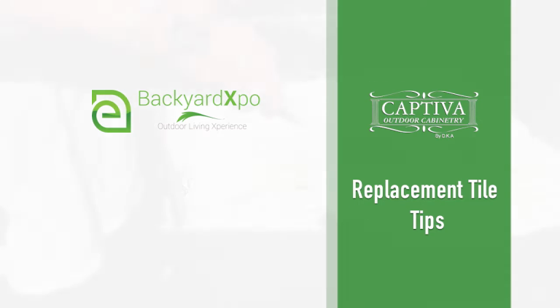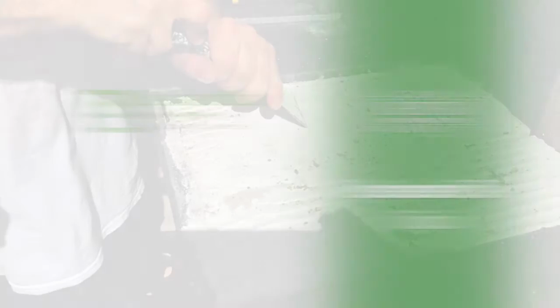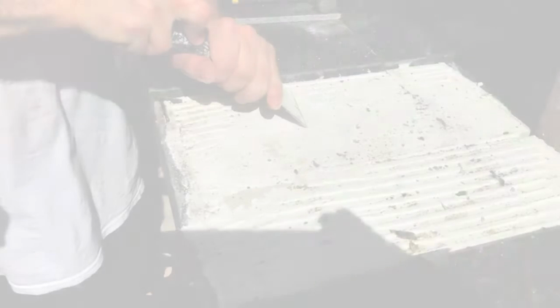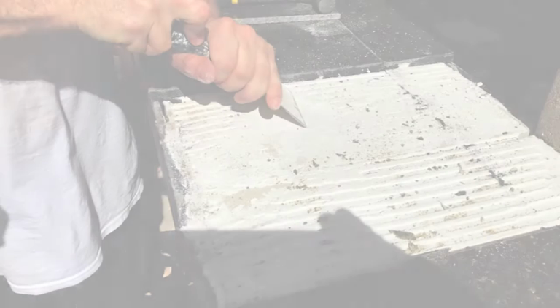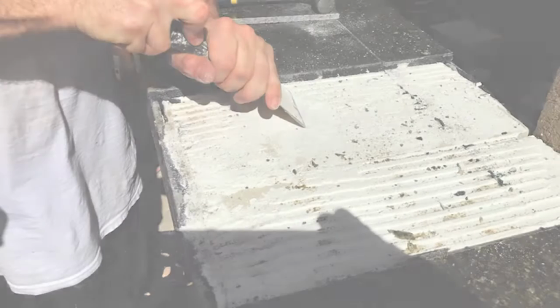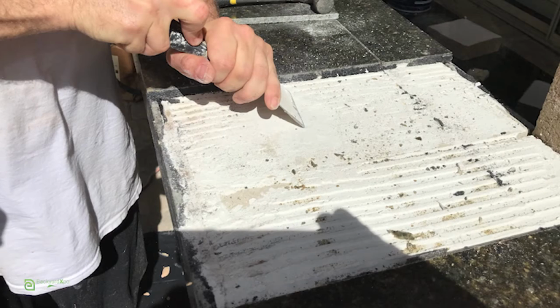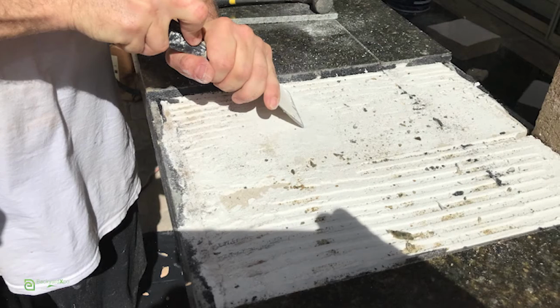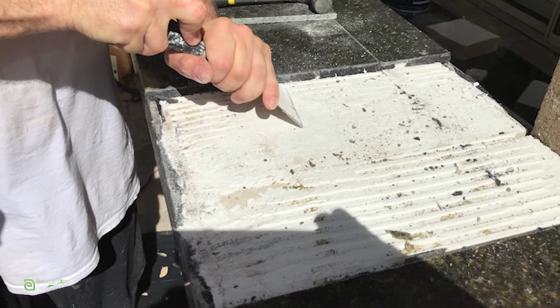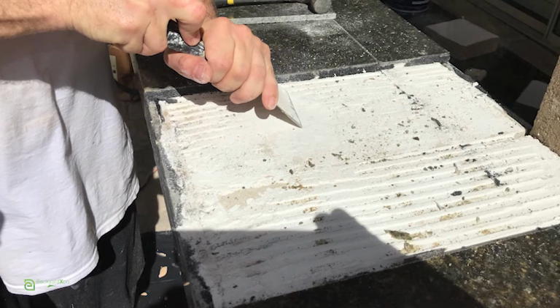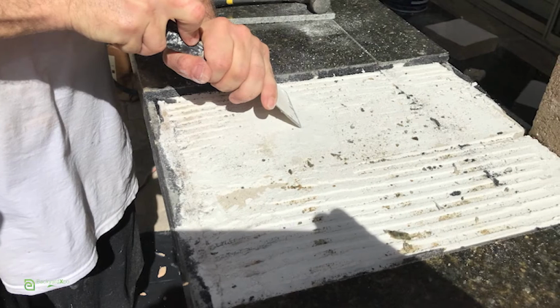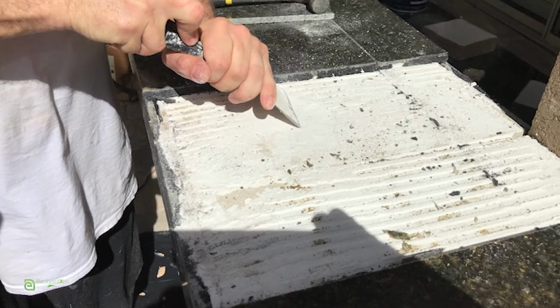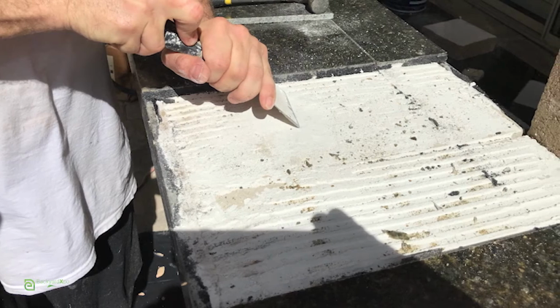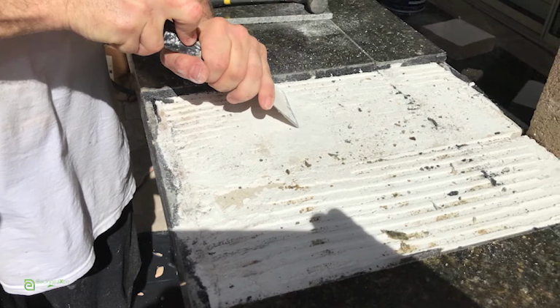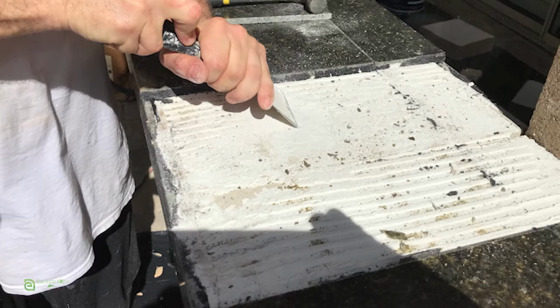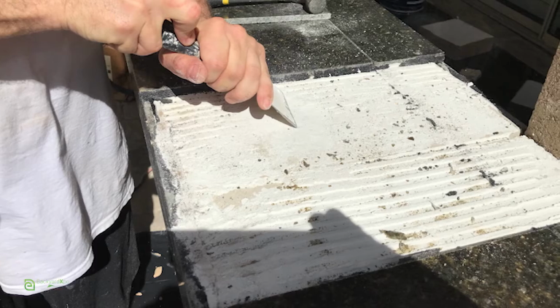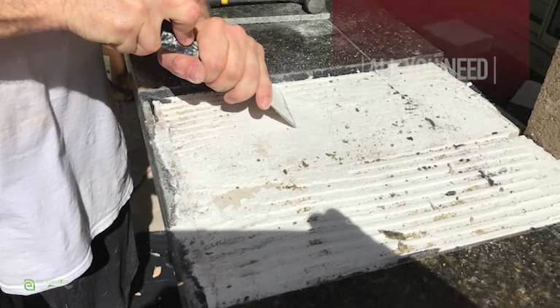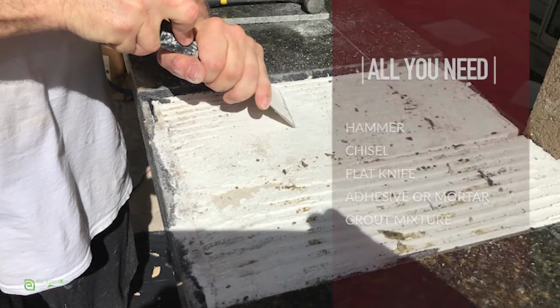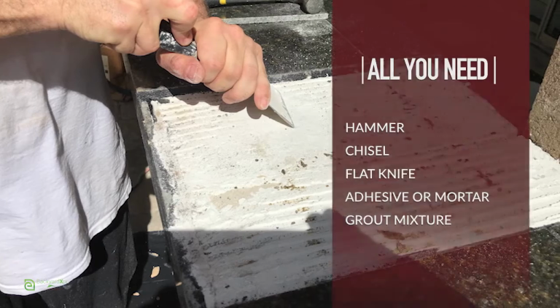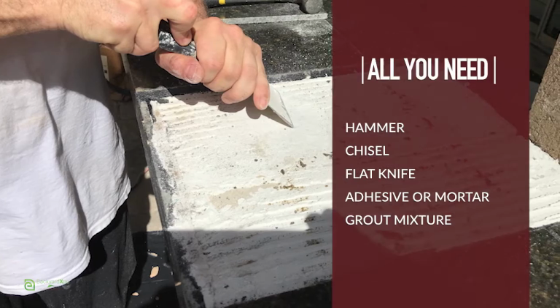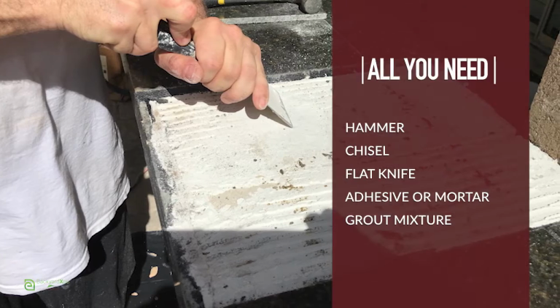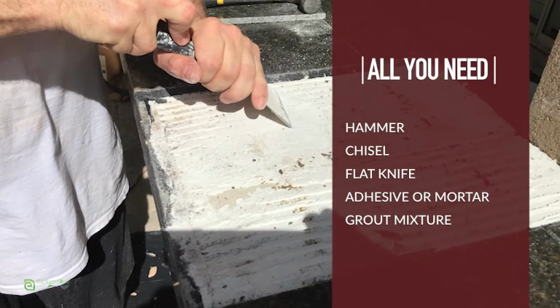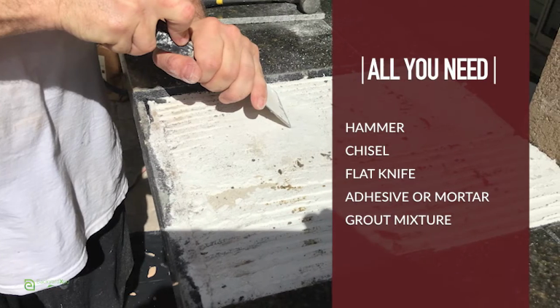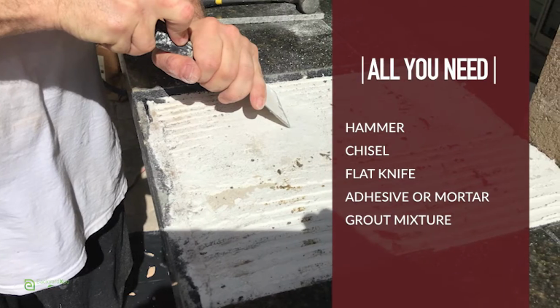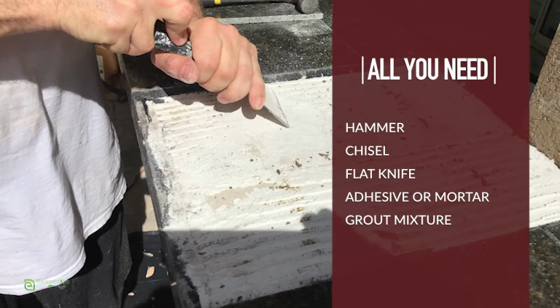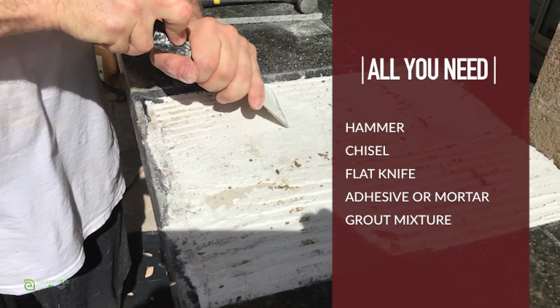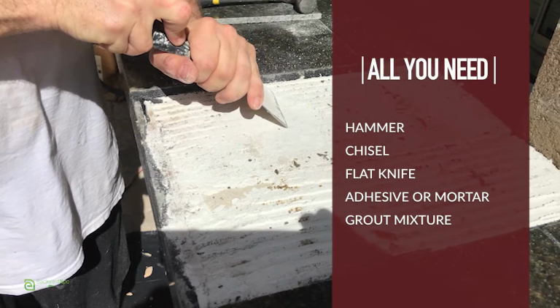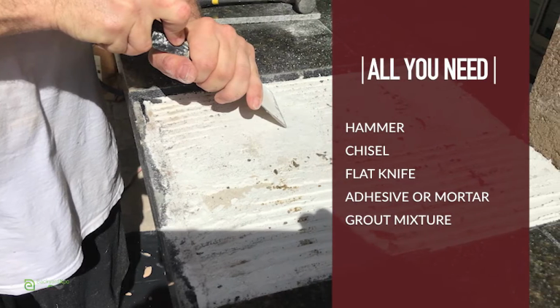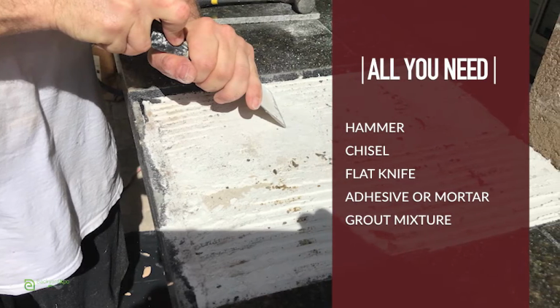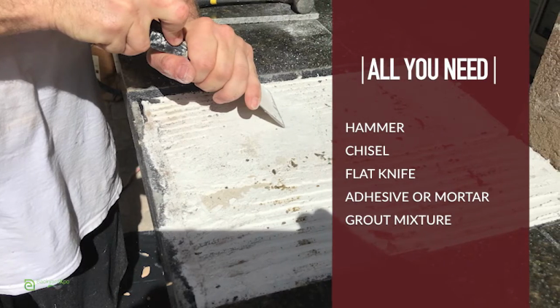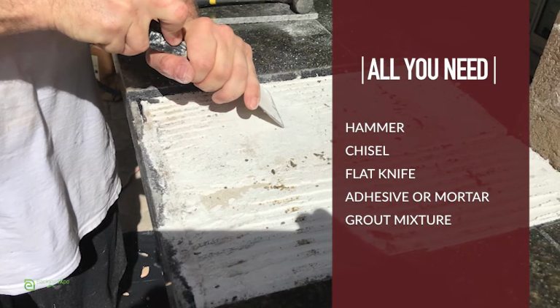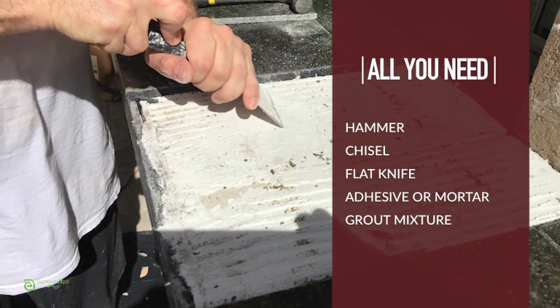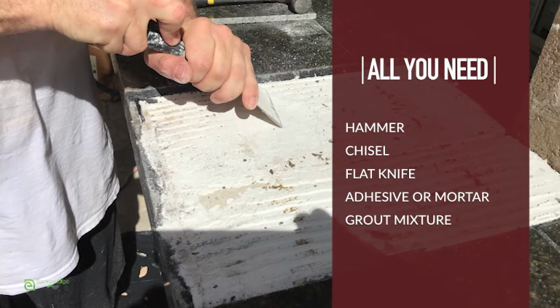Removing a broken or not level tile is simple to fix. All the tools you need are listed on this video.